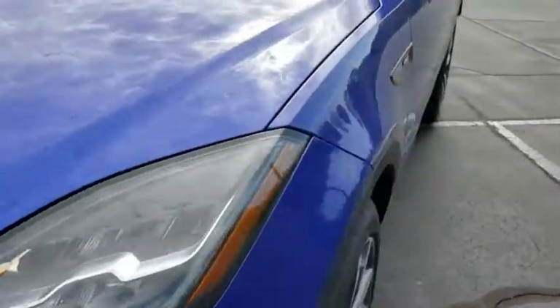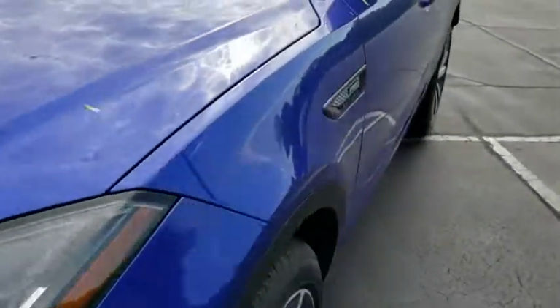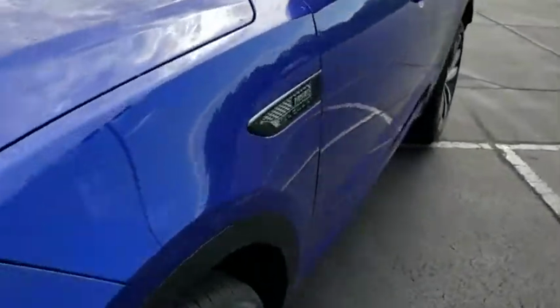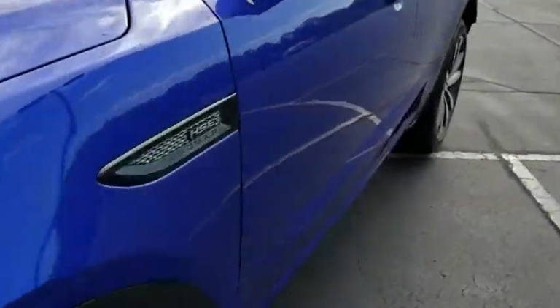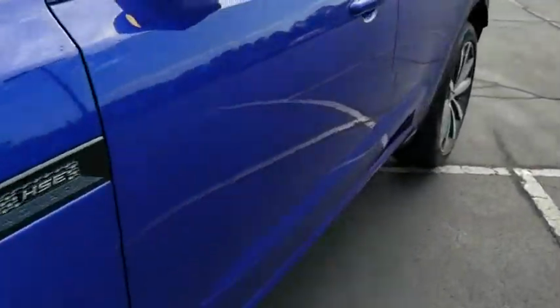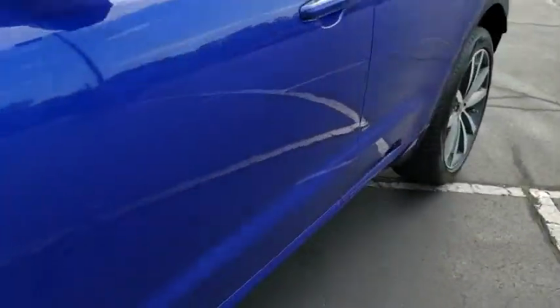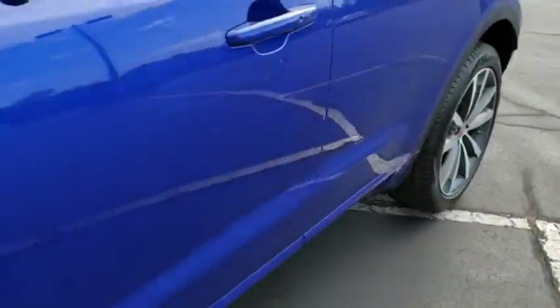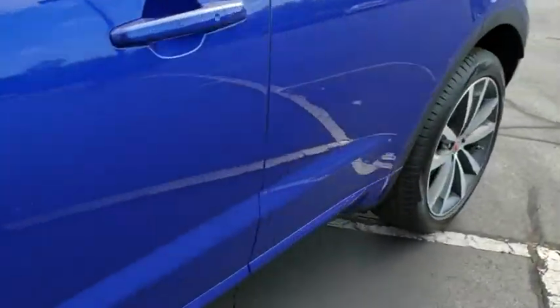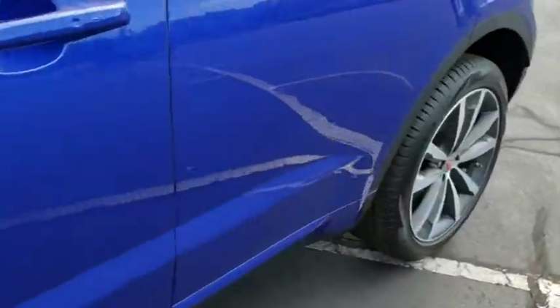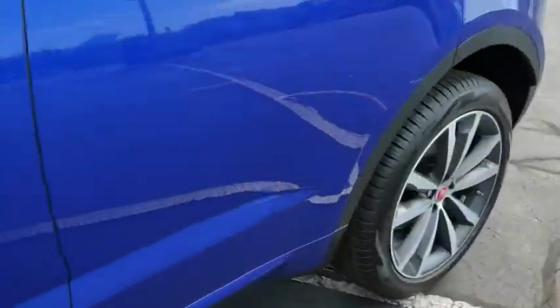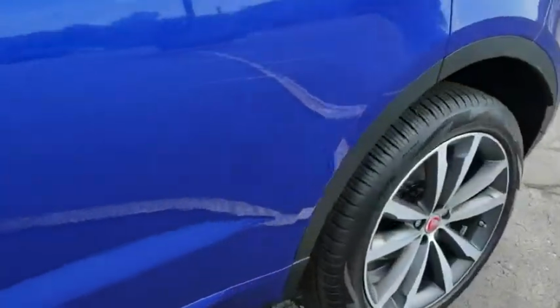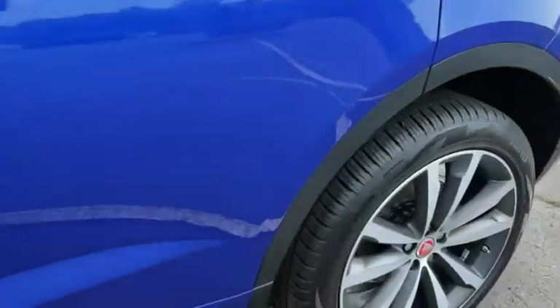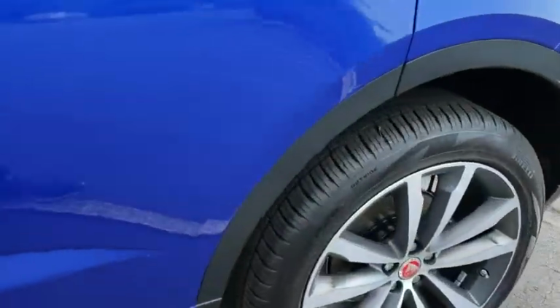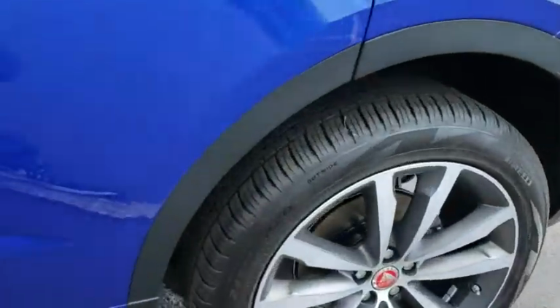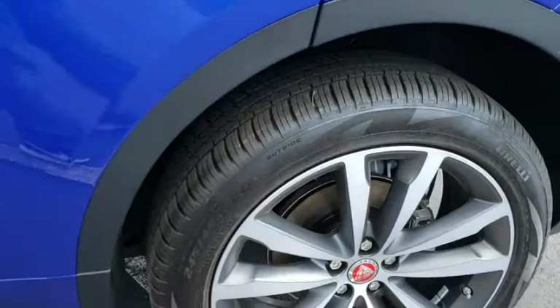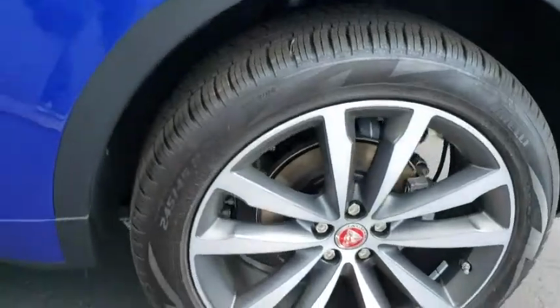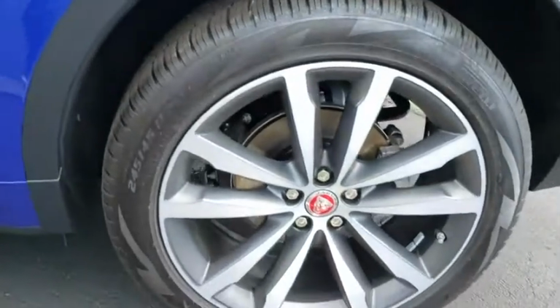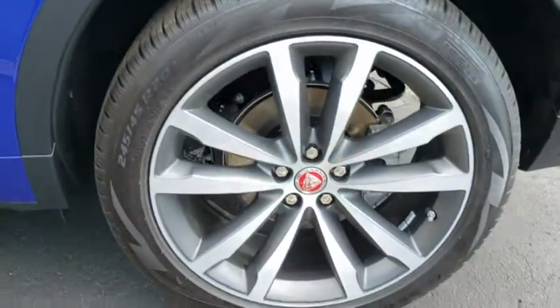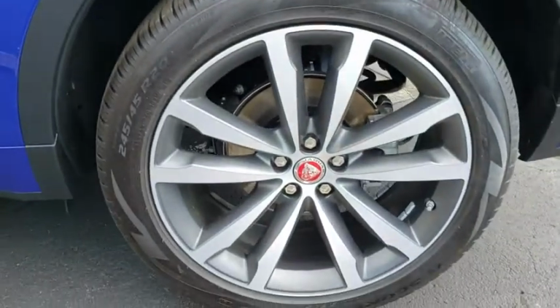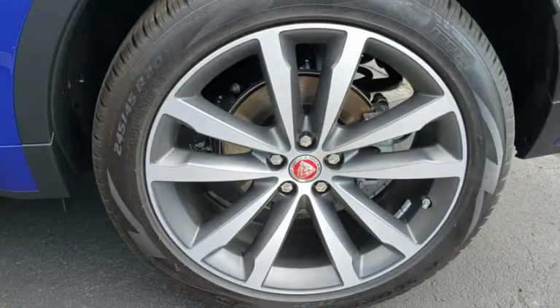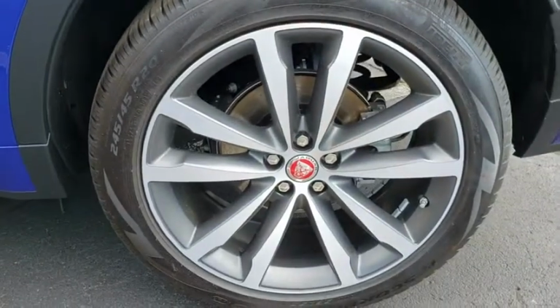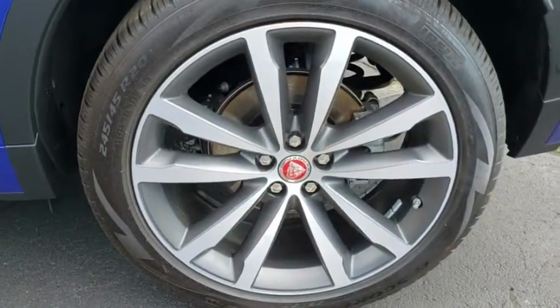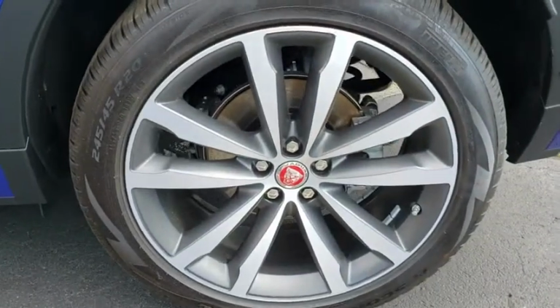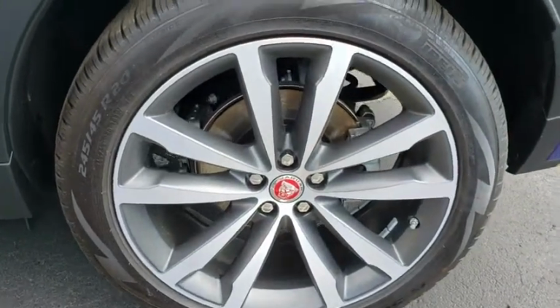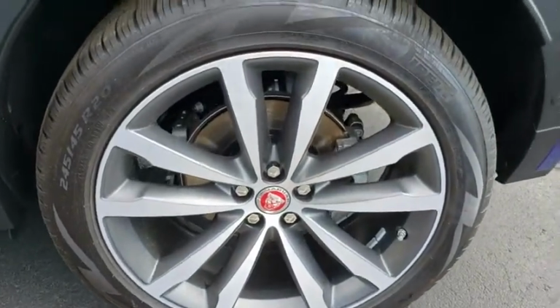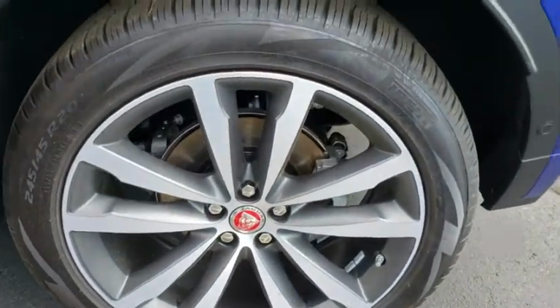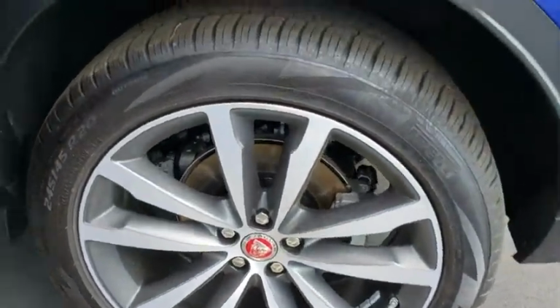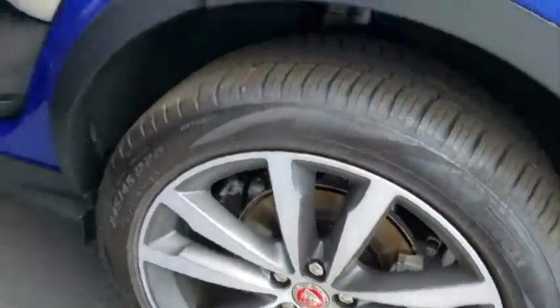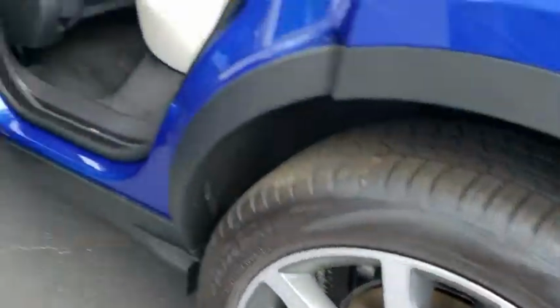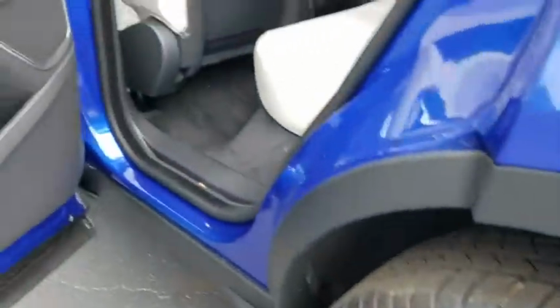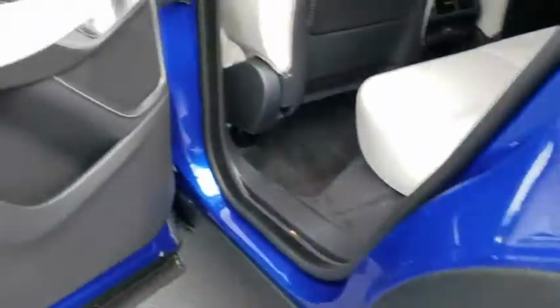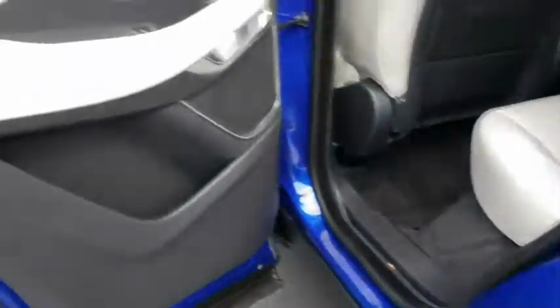Leather-wrapped steering wheel, Bluetooth, power steering, adjustable steering wheel, floor mats, aluminum wheels, keyless start.